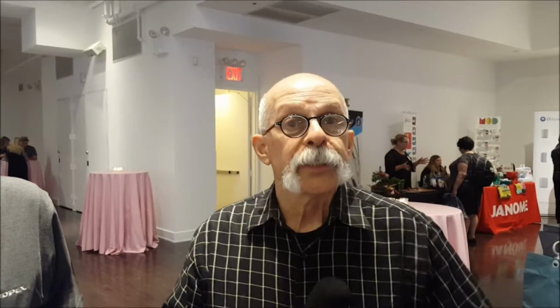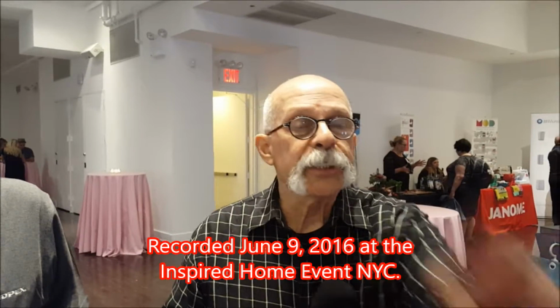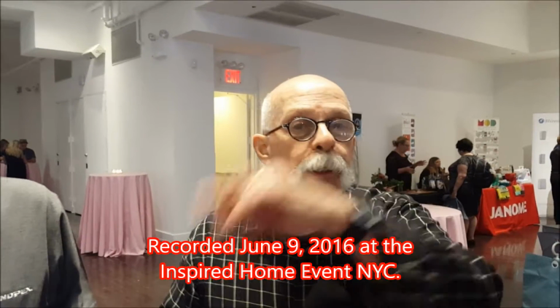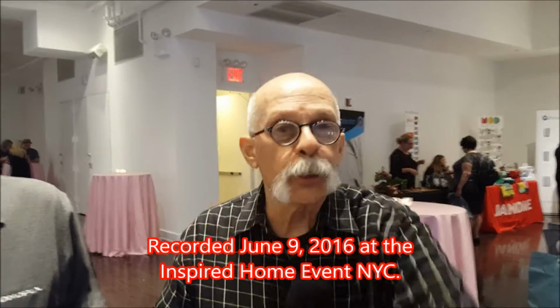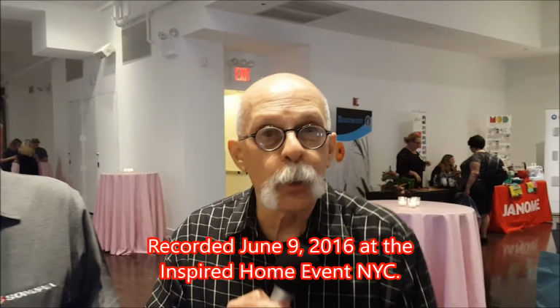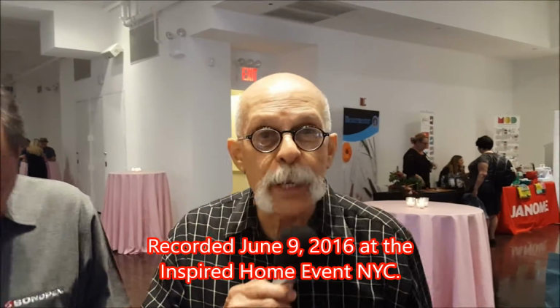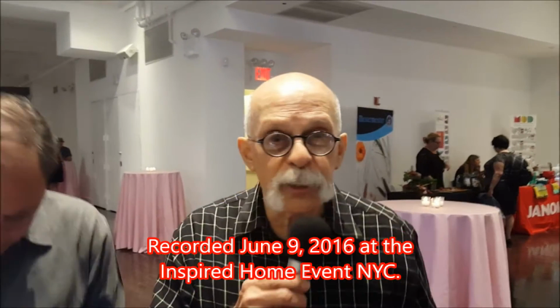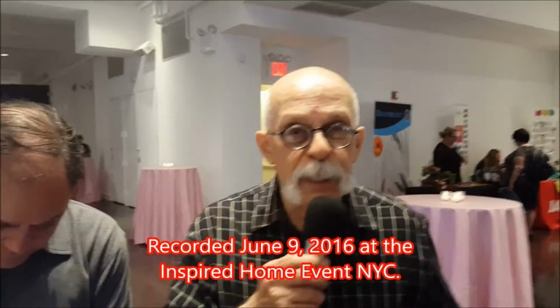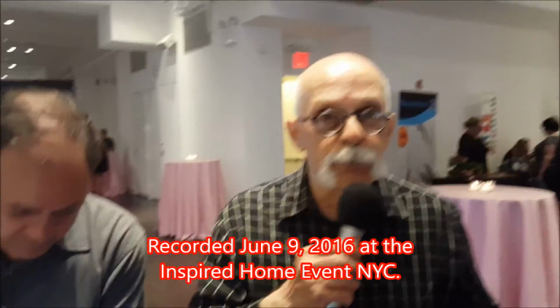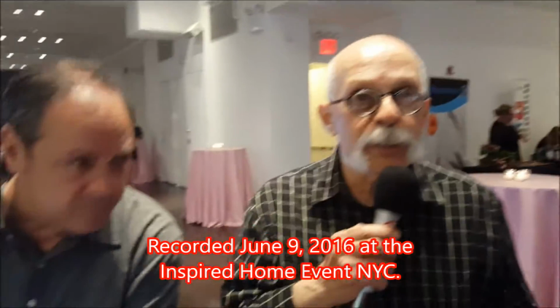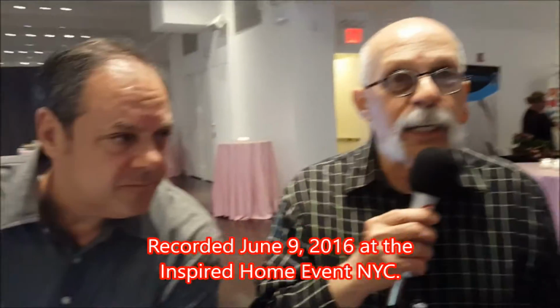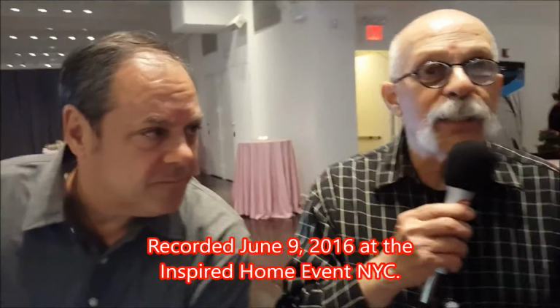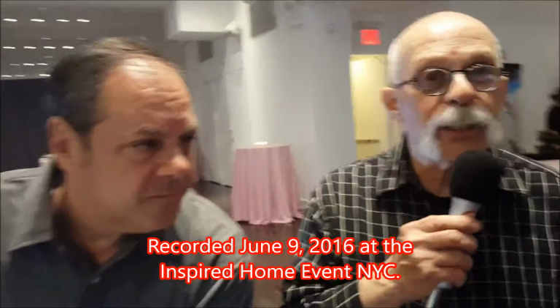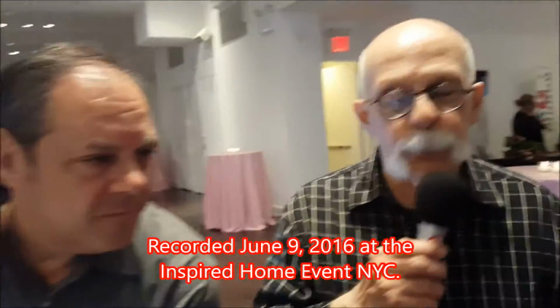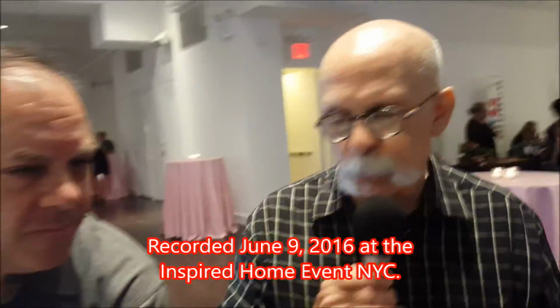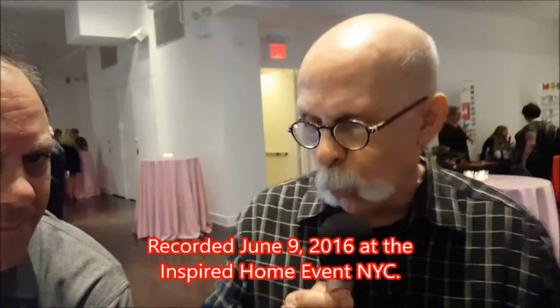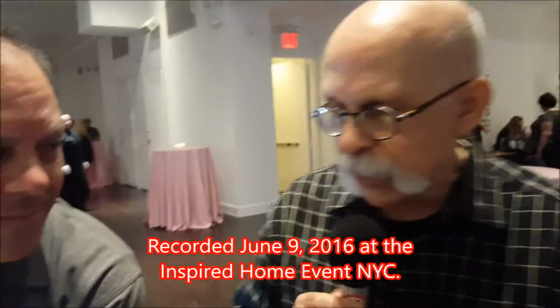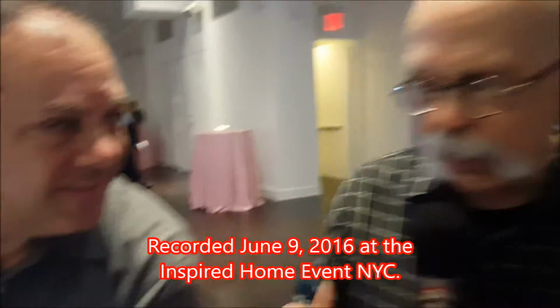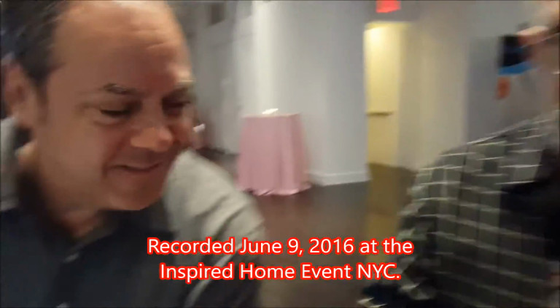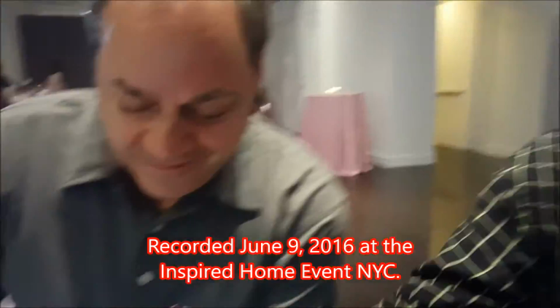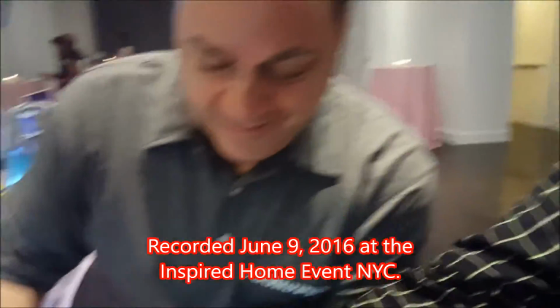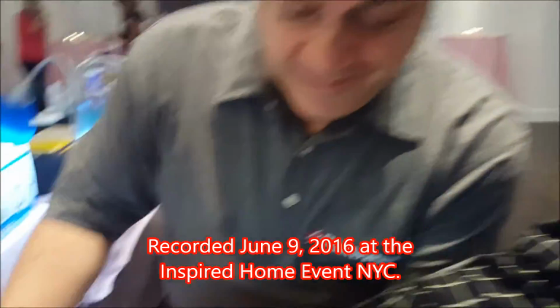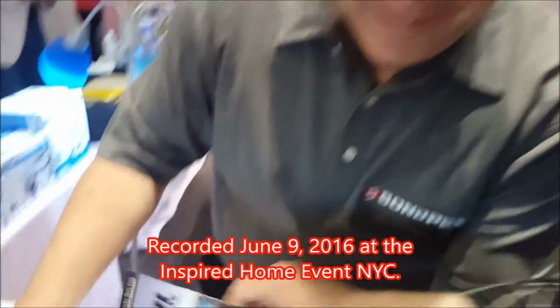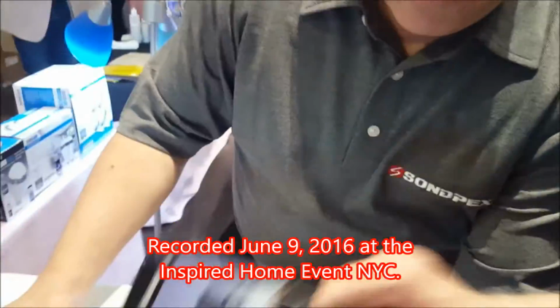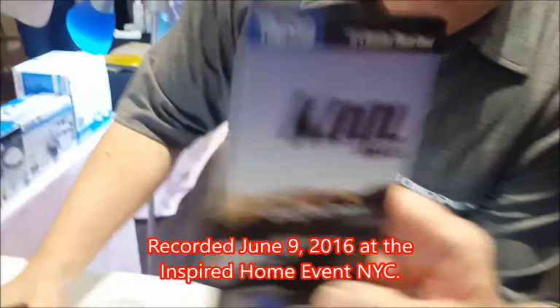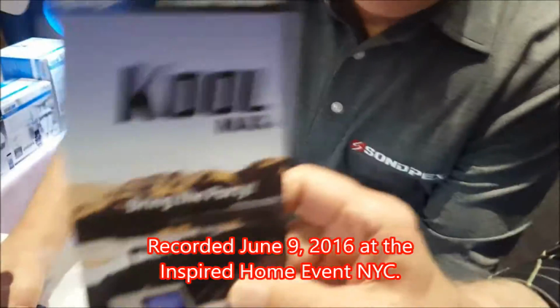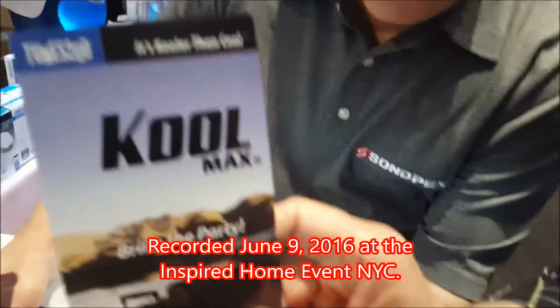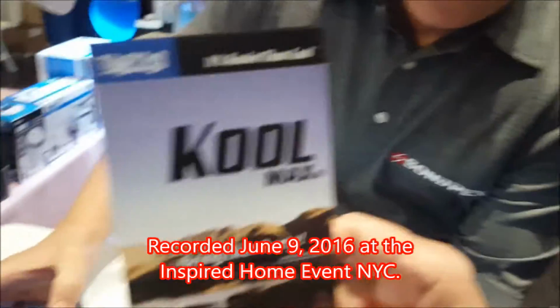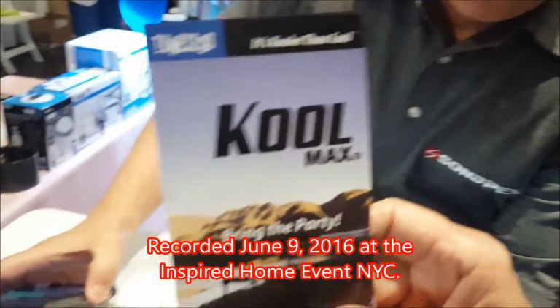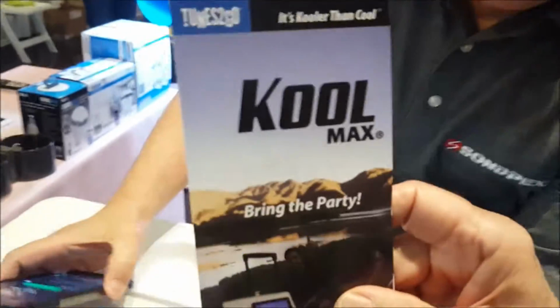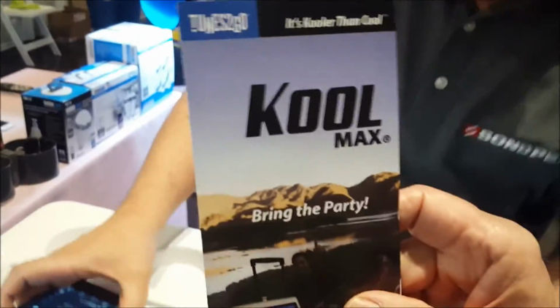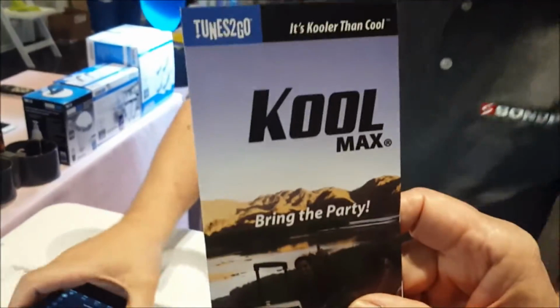Dick DiBartolo, Mads, Maddest writer, and the GizWiz one-take theater here at GizWiz.tv.